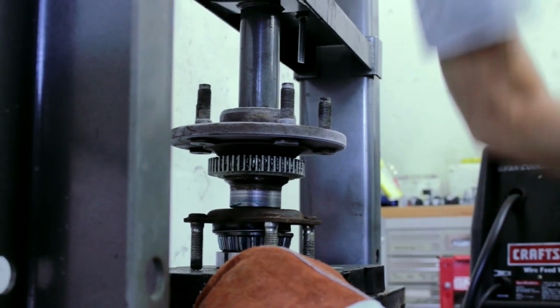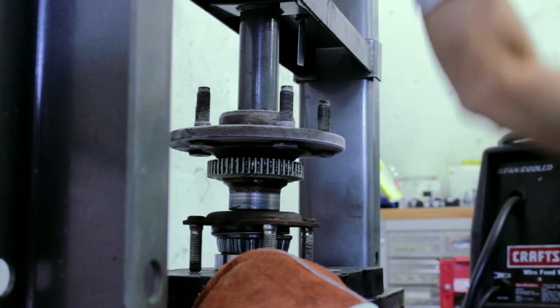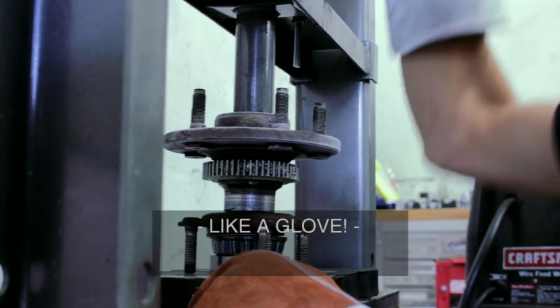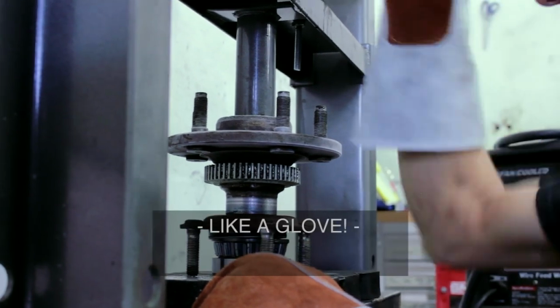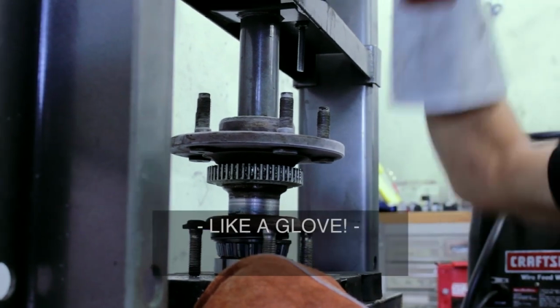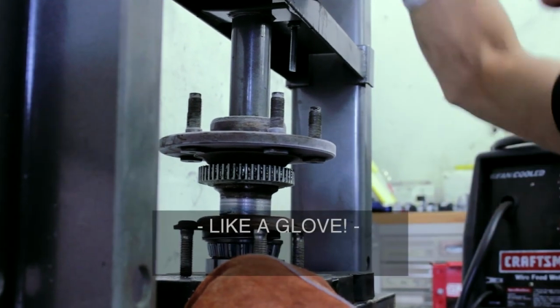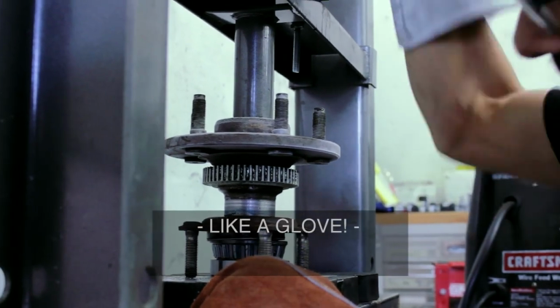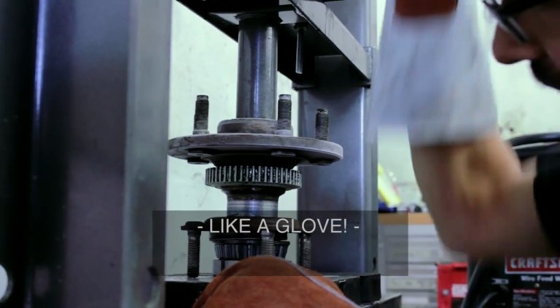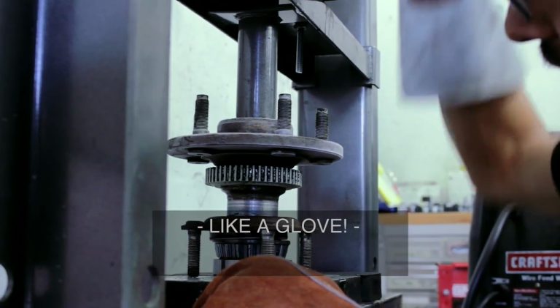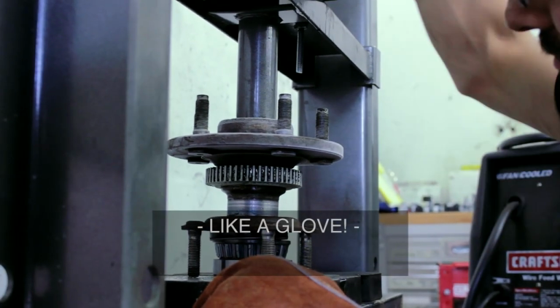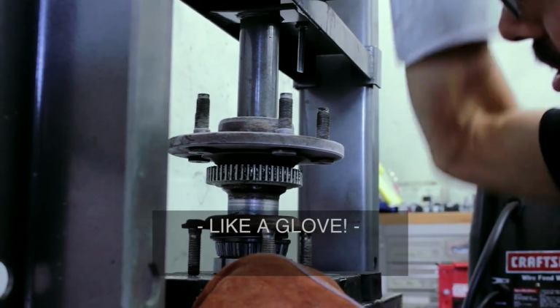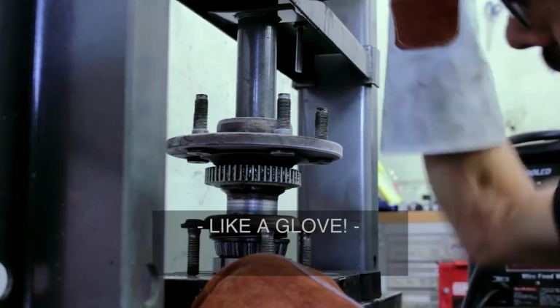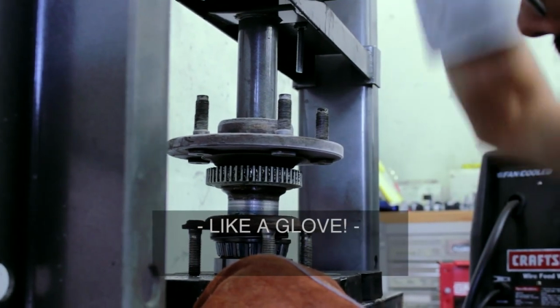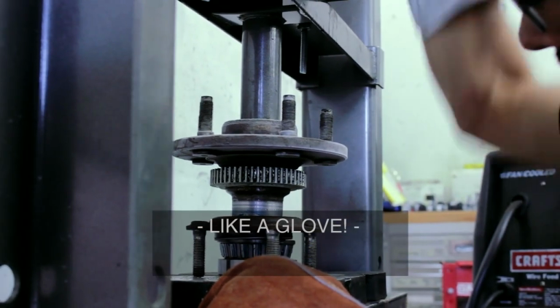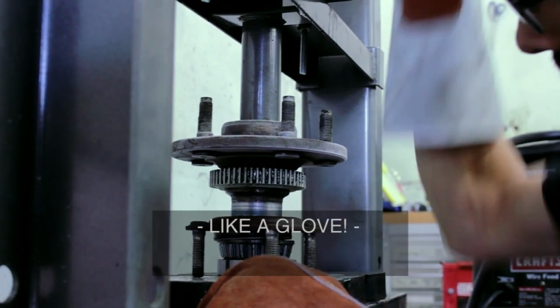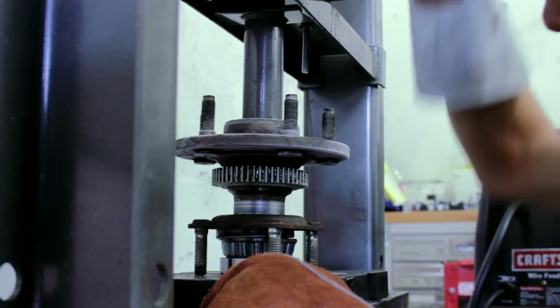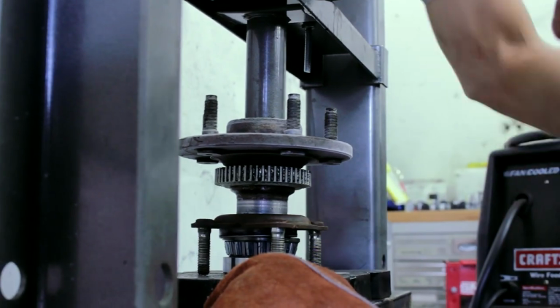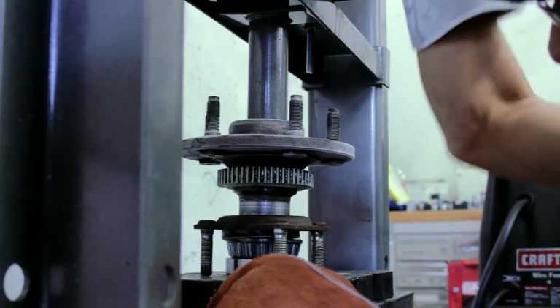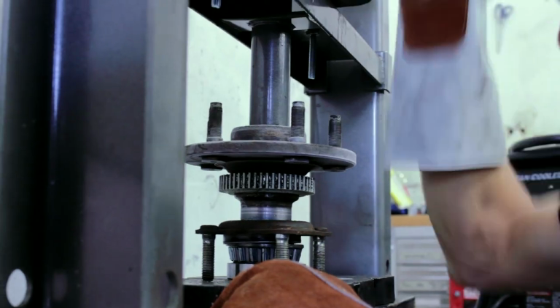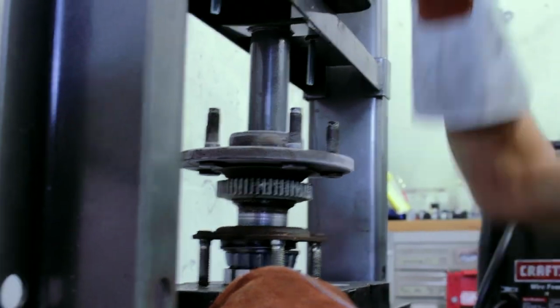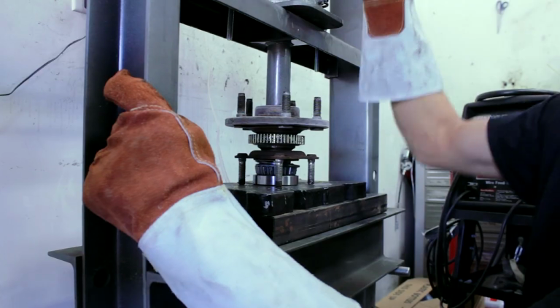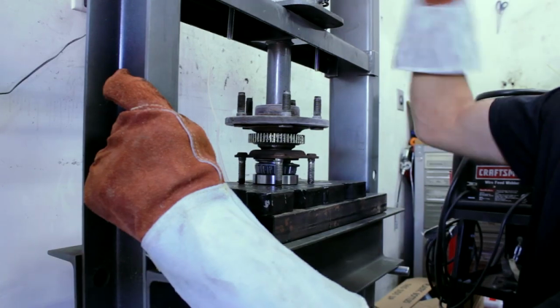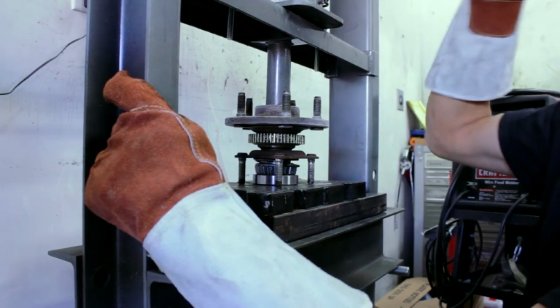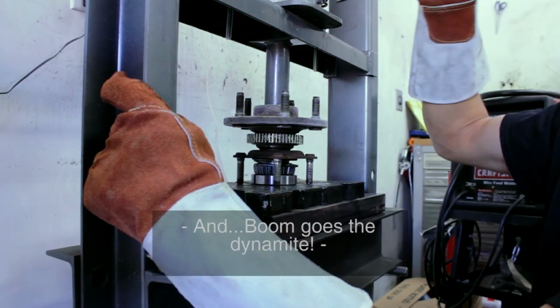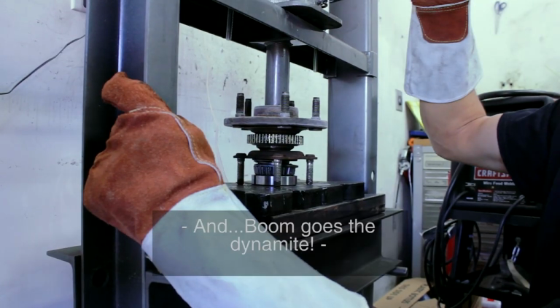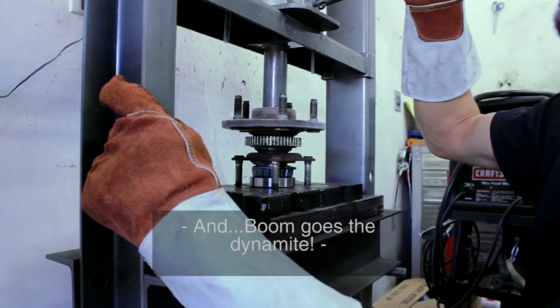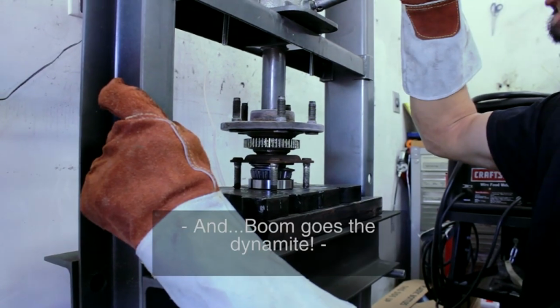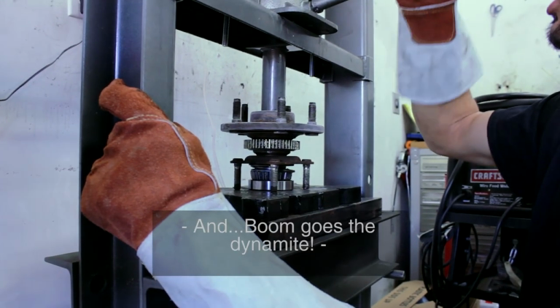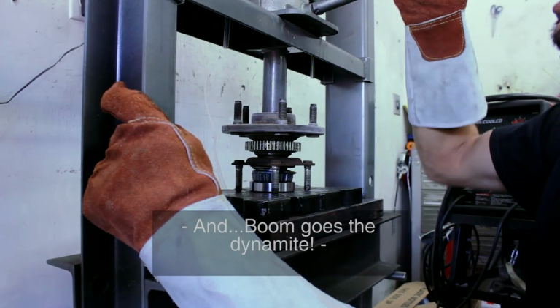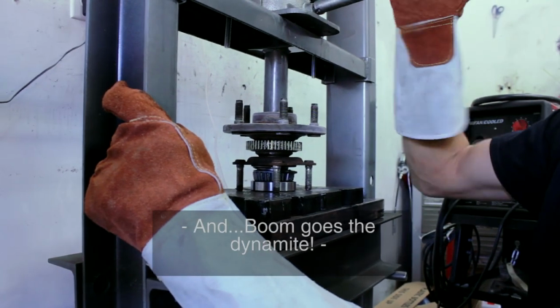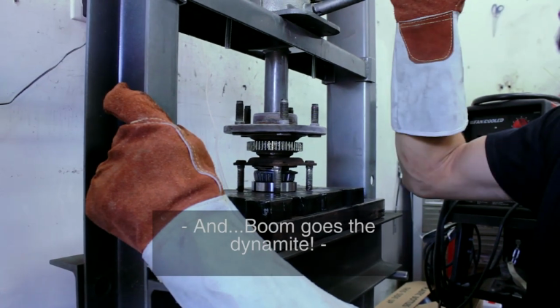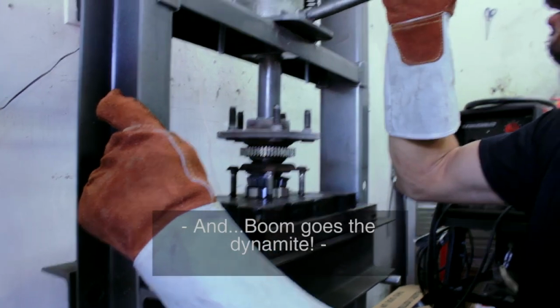I cooked it! And boom goes the dynamite.